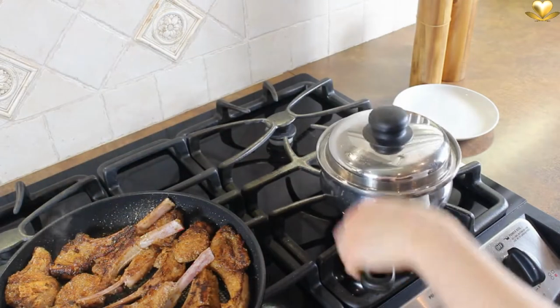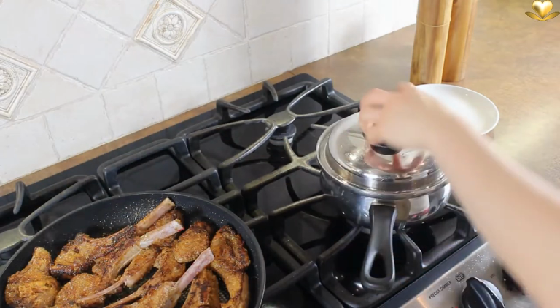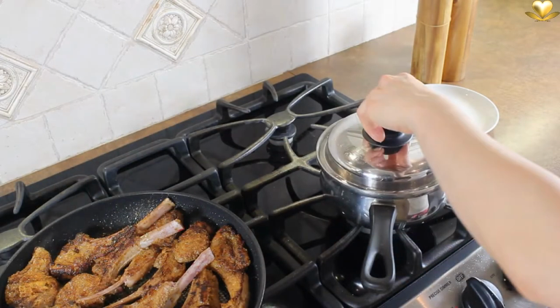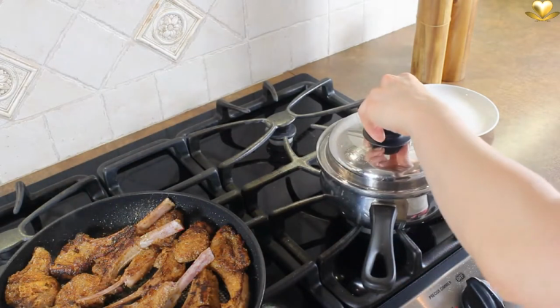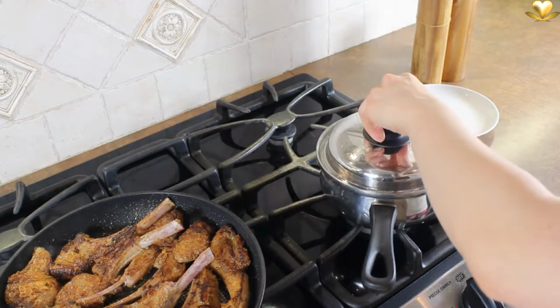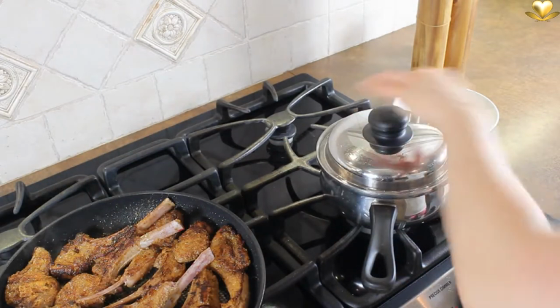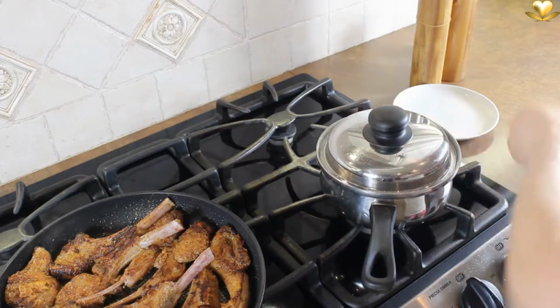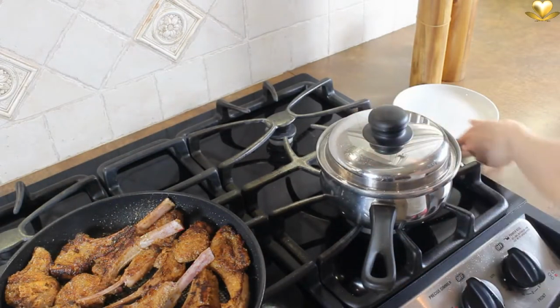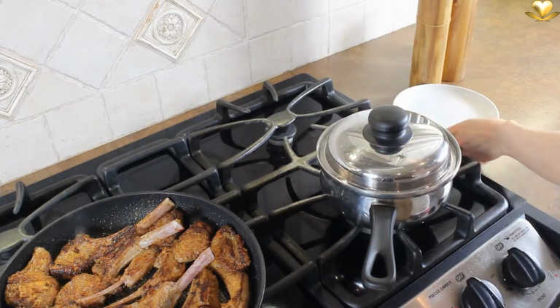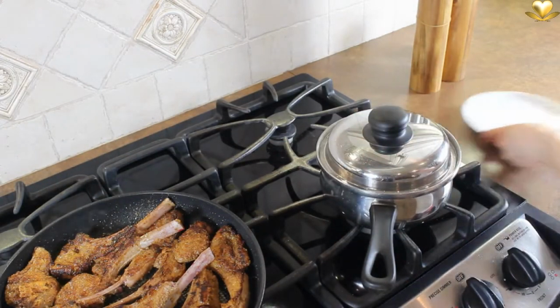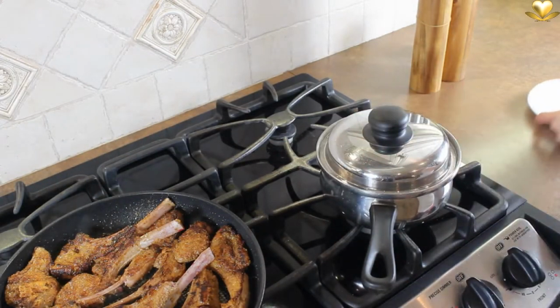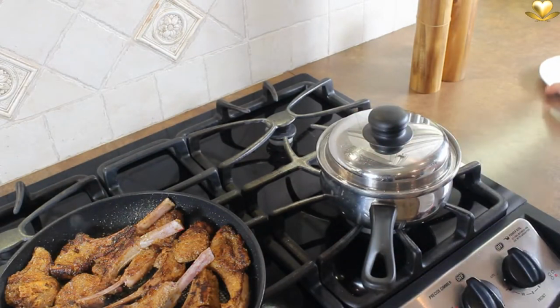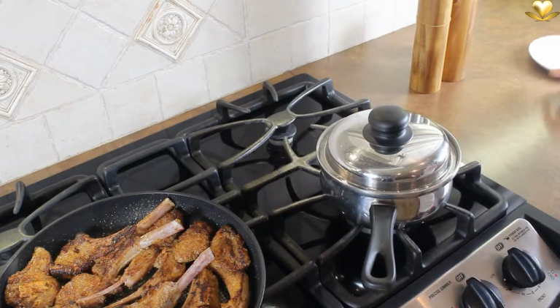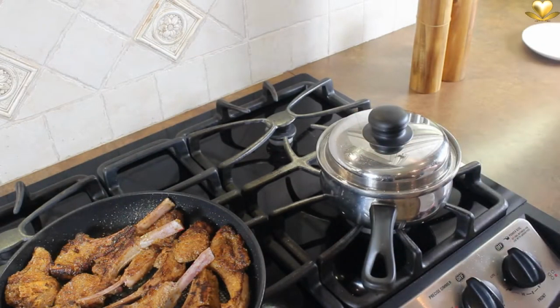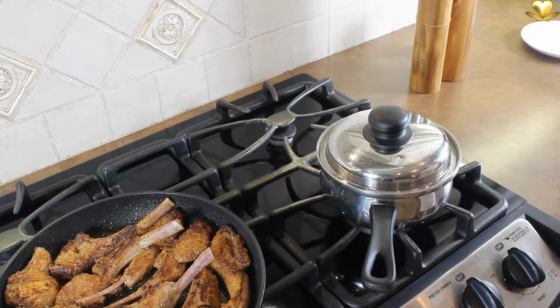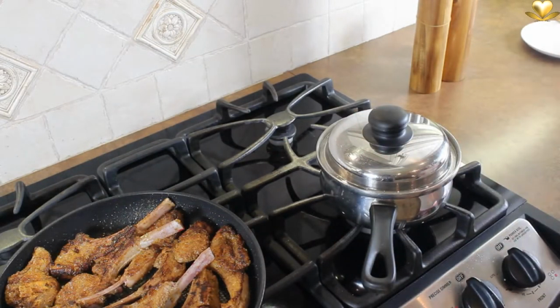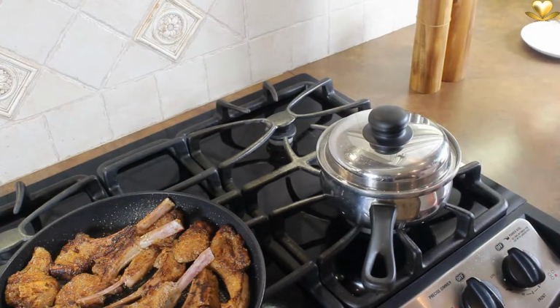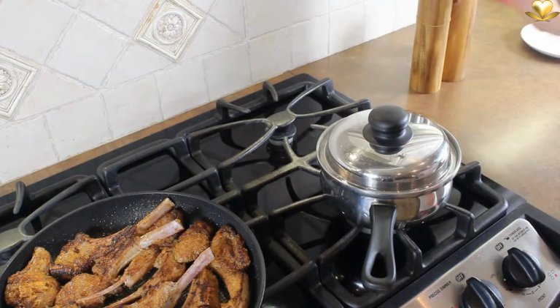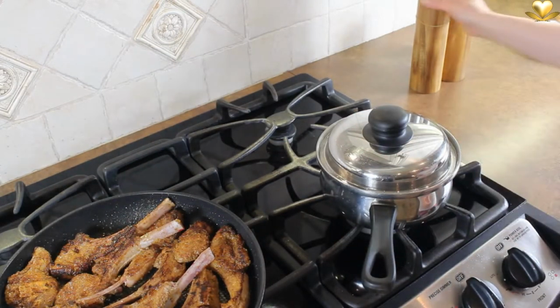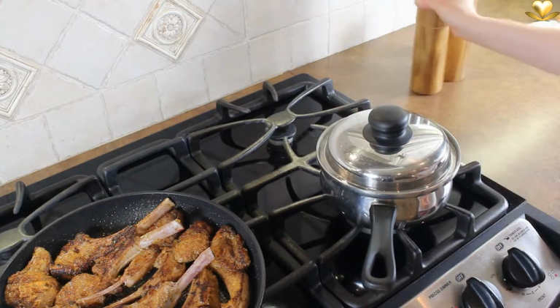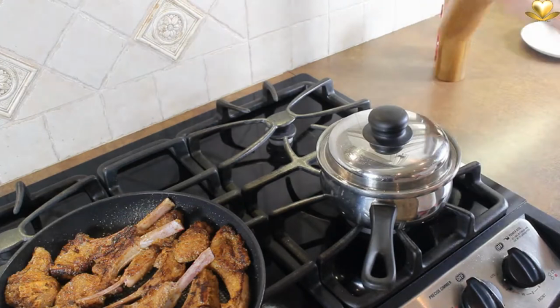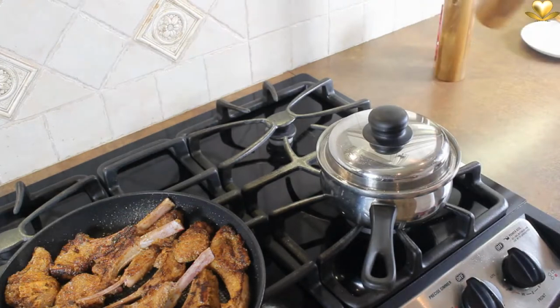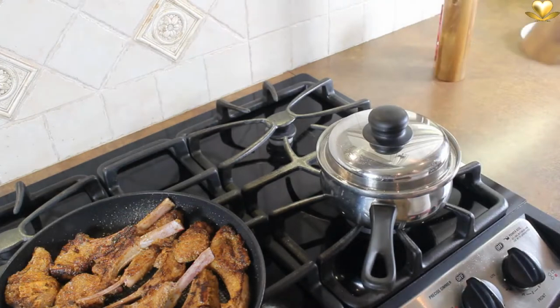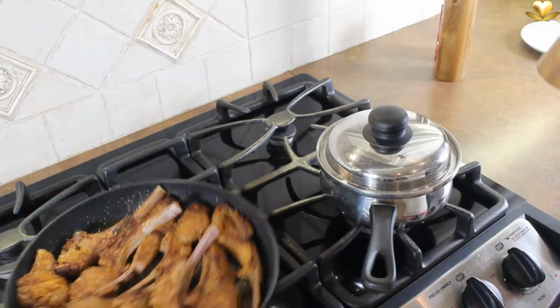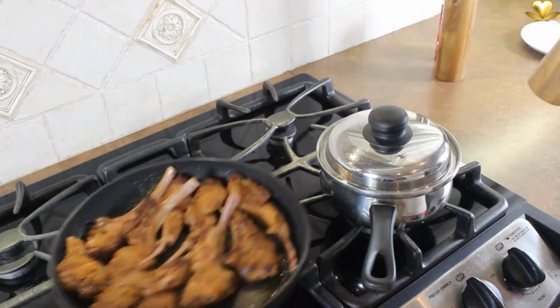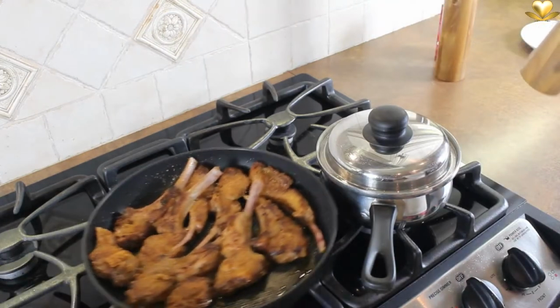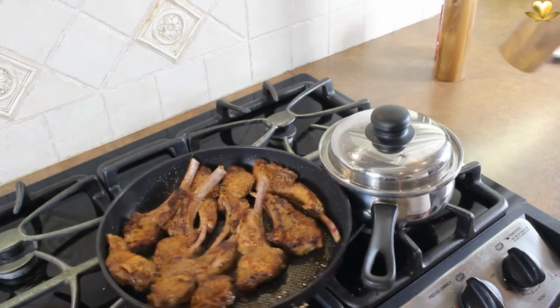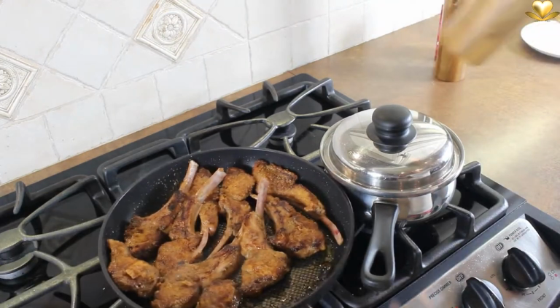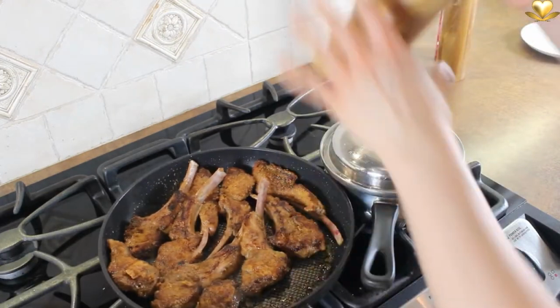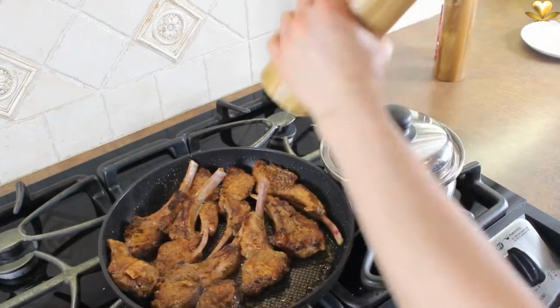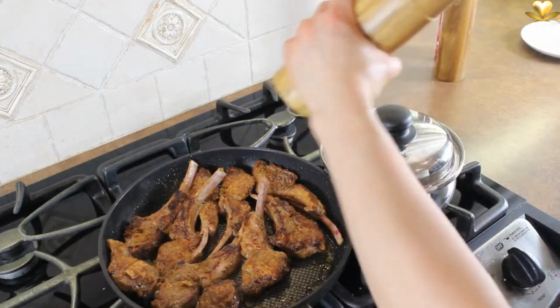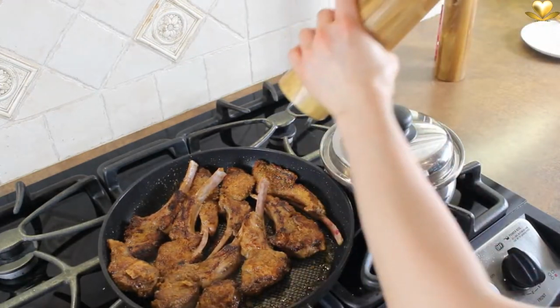Heat the celery yak puree. Salt and pepper to taste.